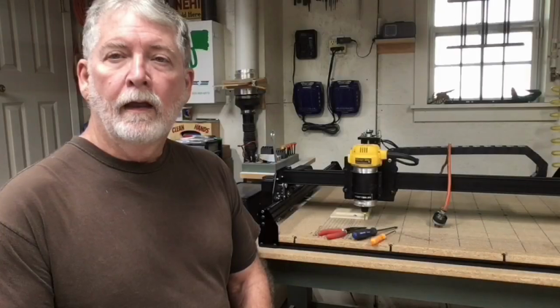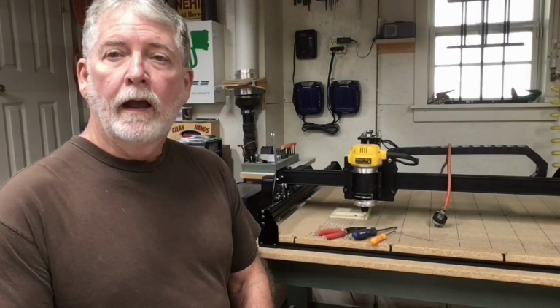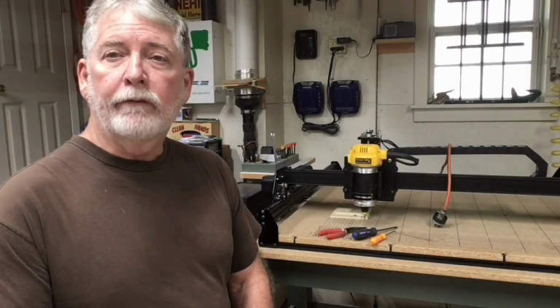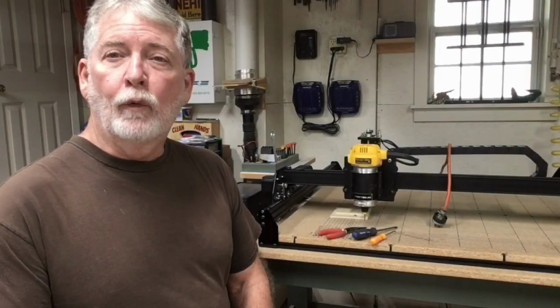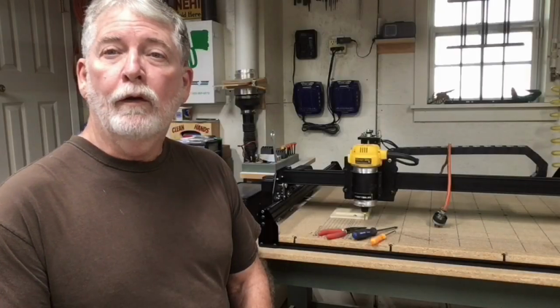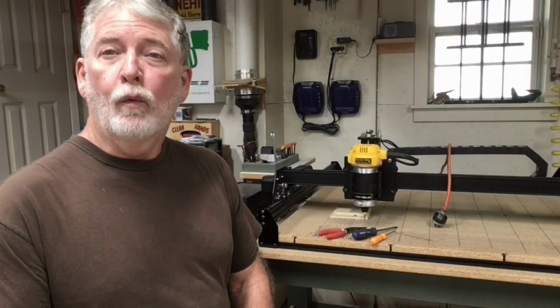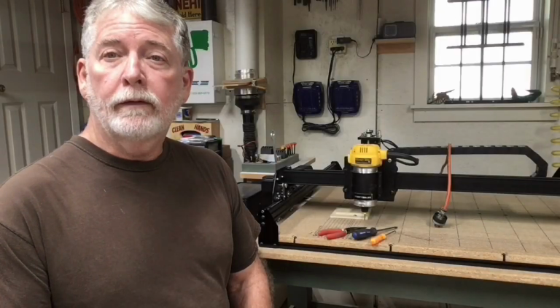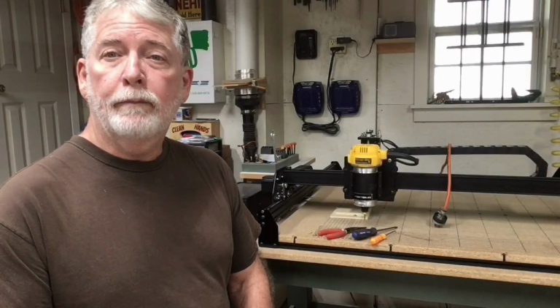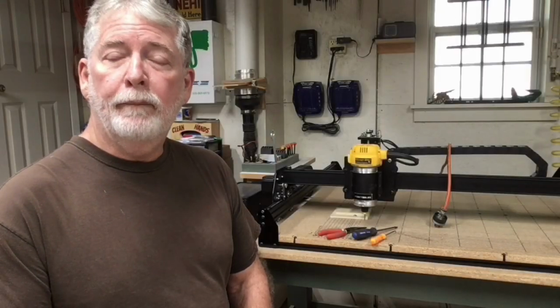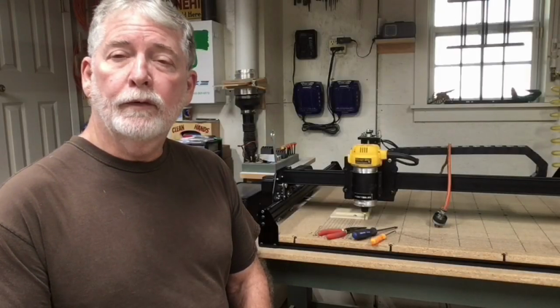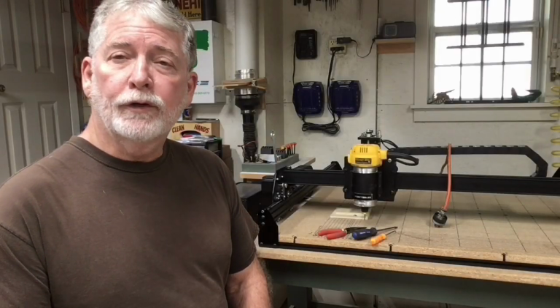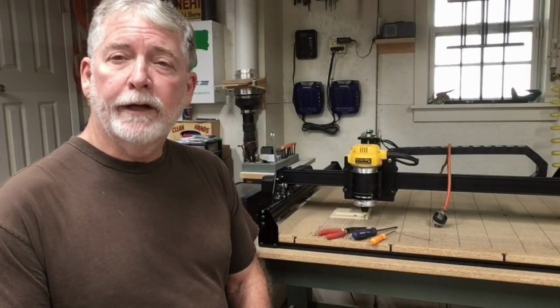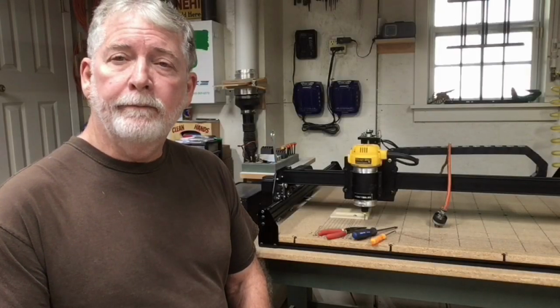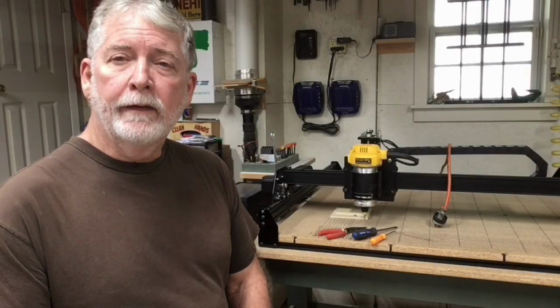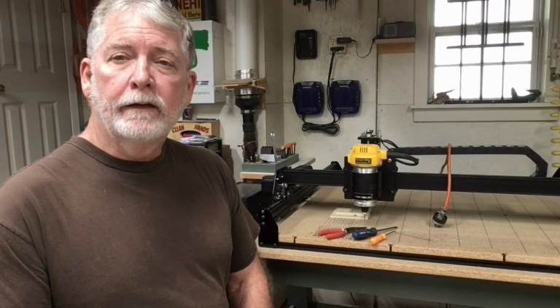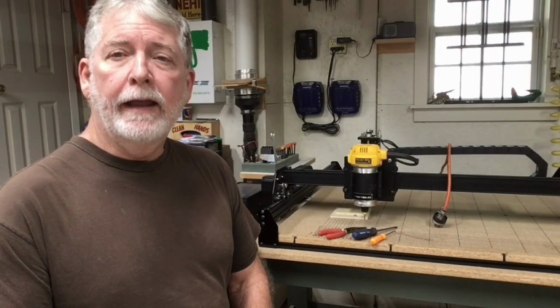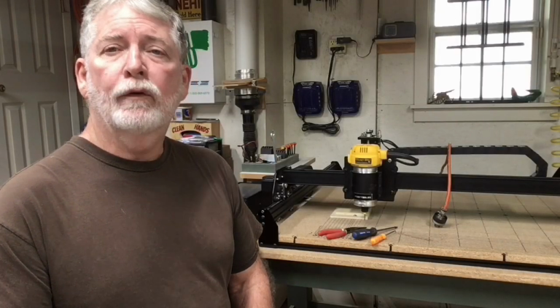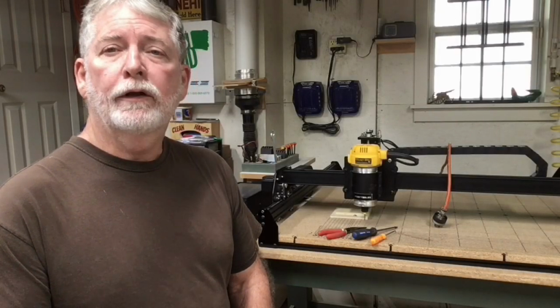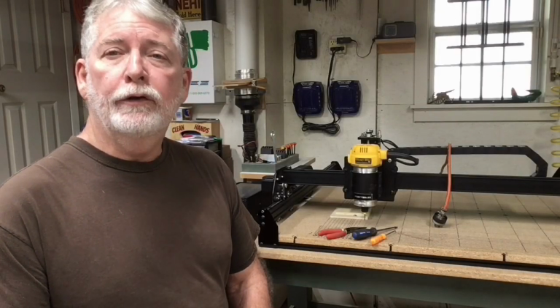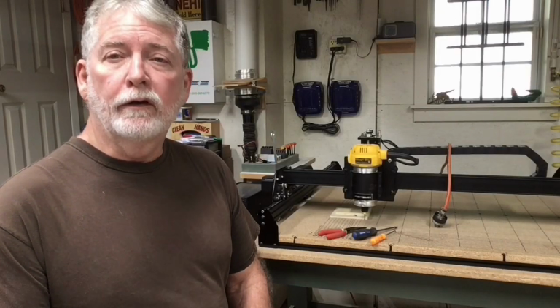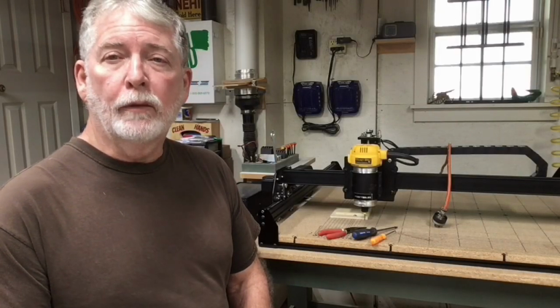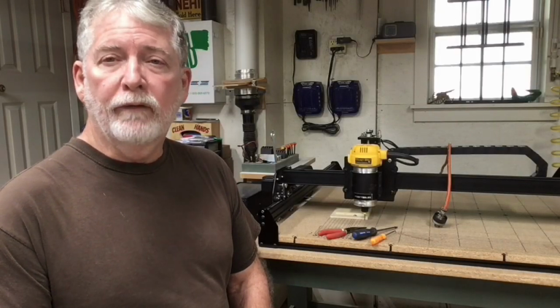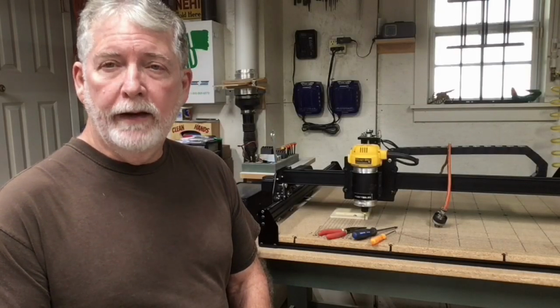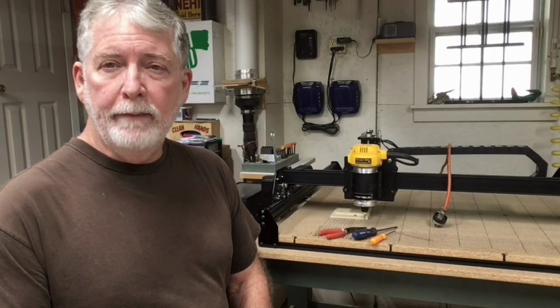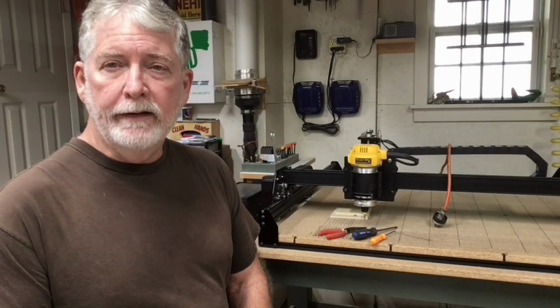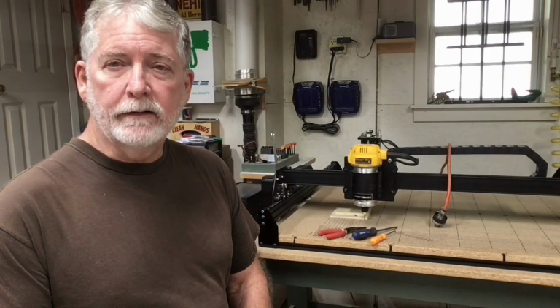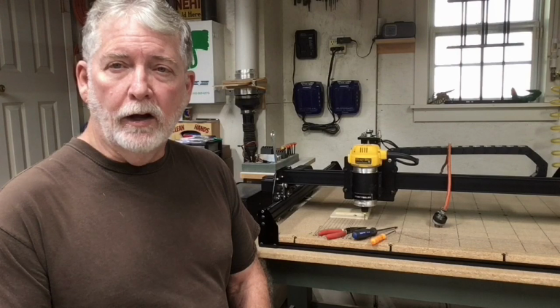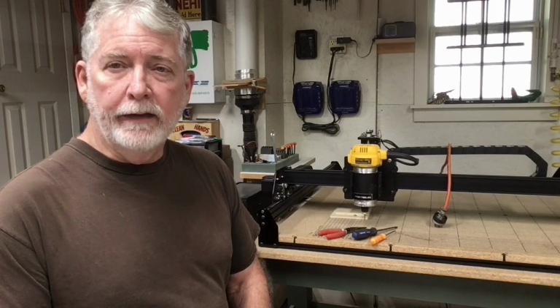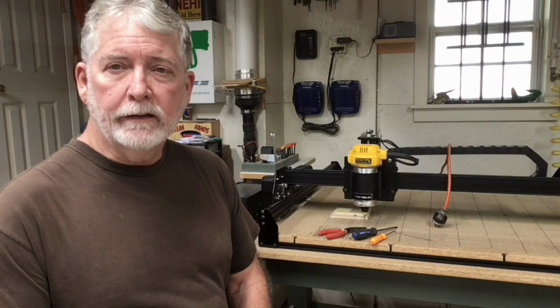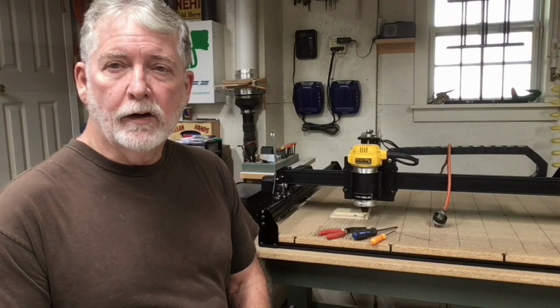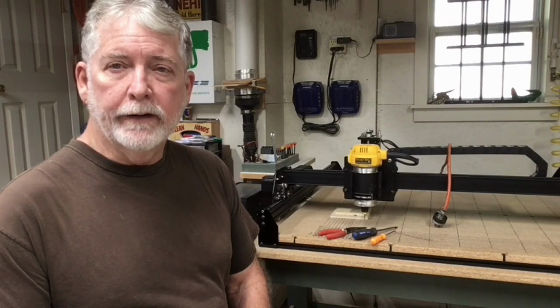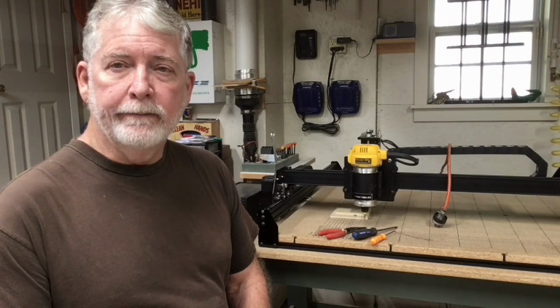Hi everyone, welcome to Pawpaw's Workshop. Today we're going to do a little preventive maintenance on the X-Carve.